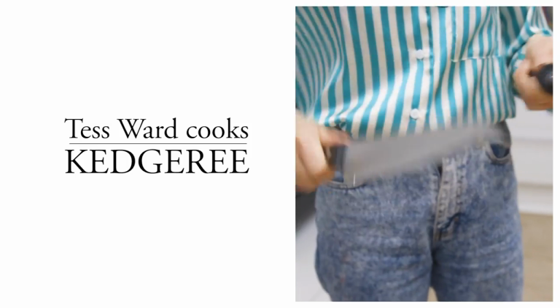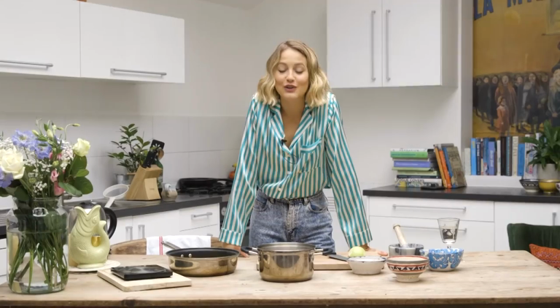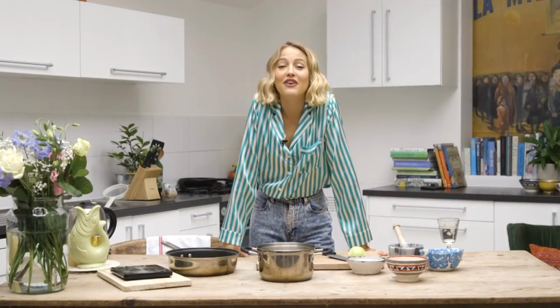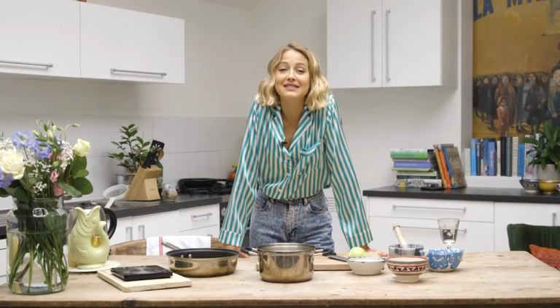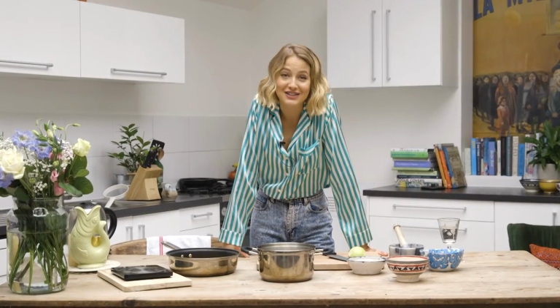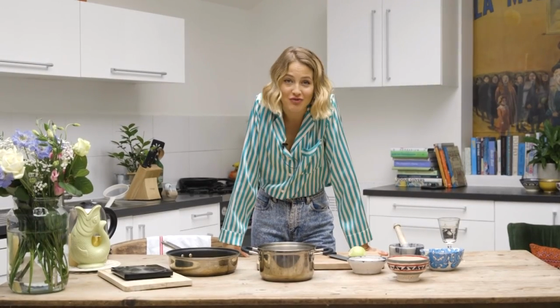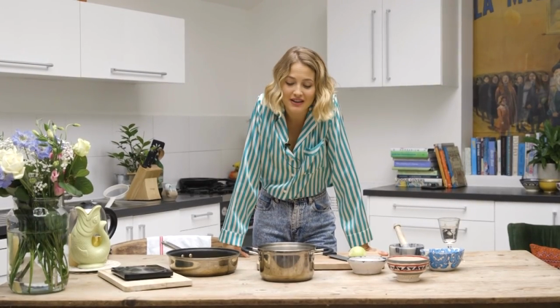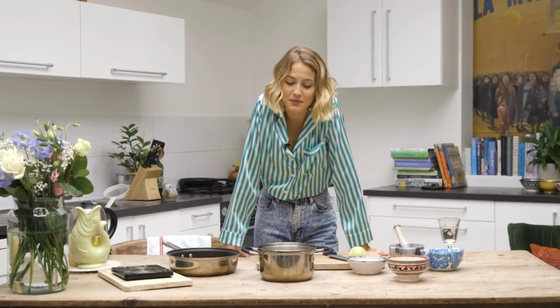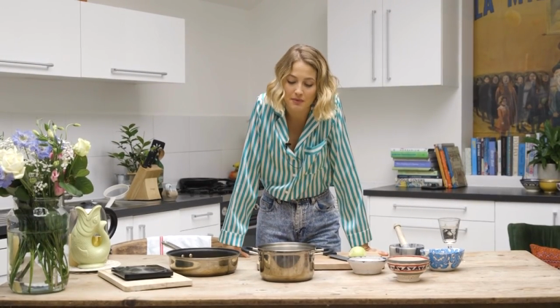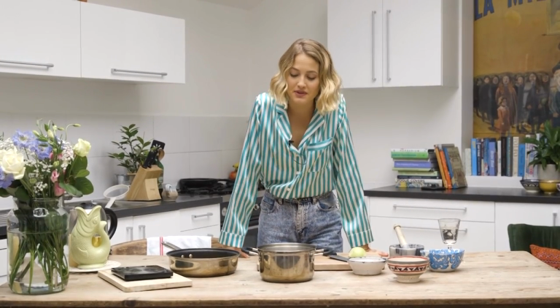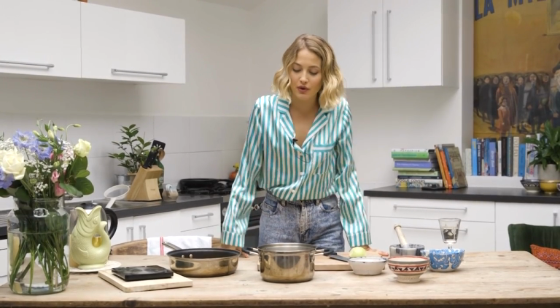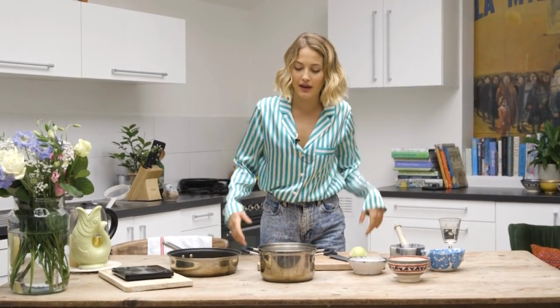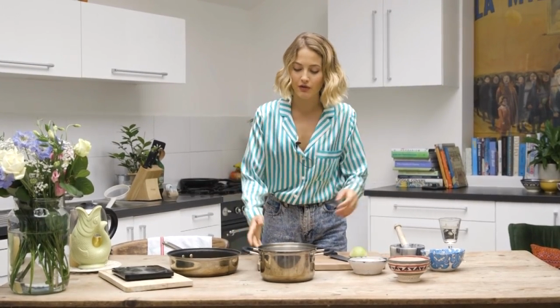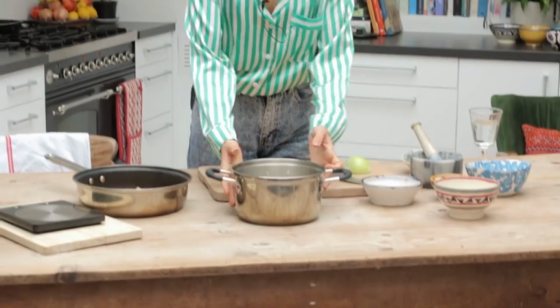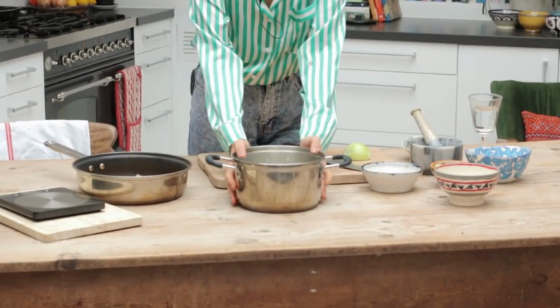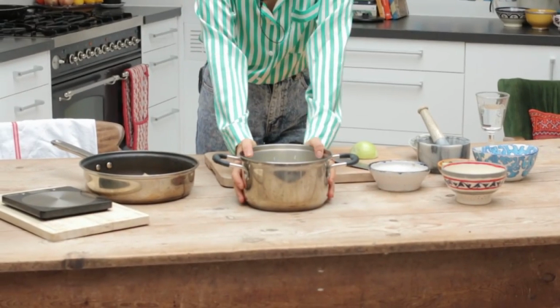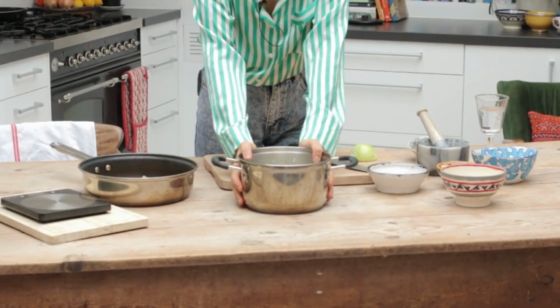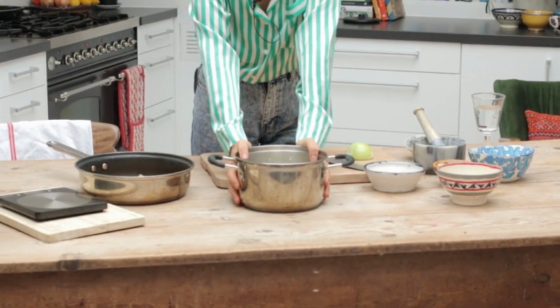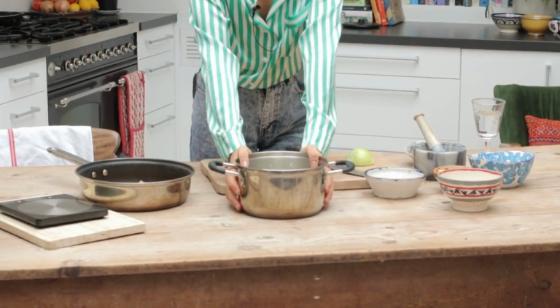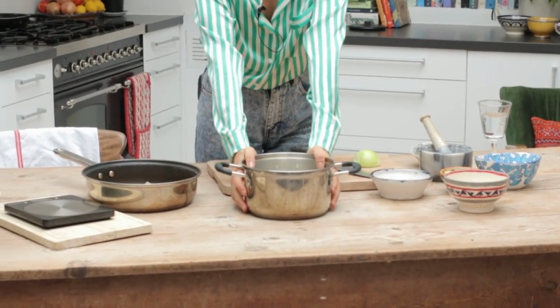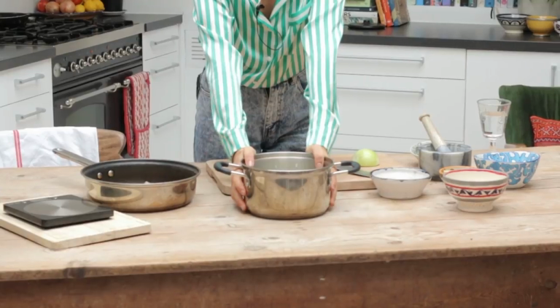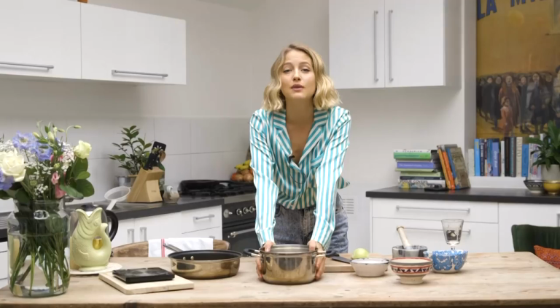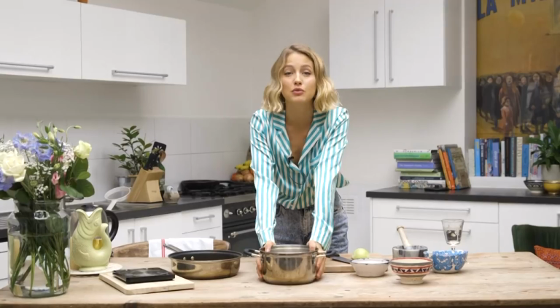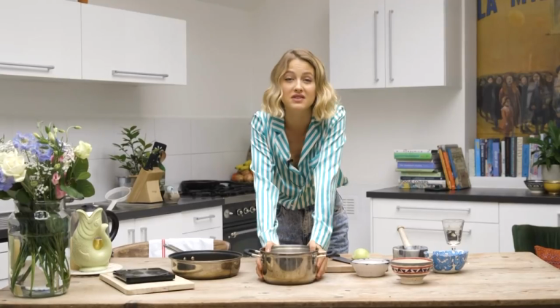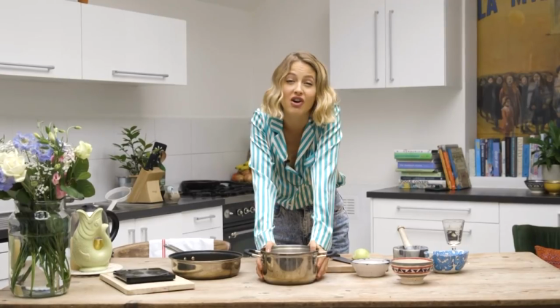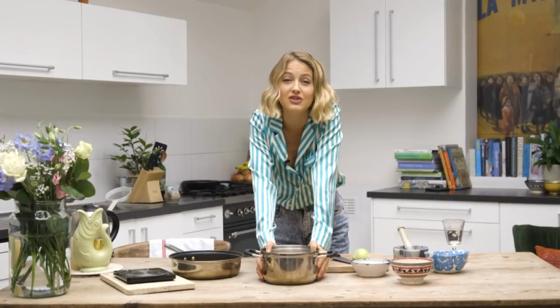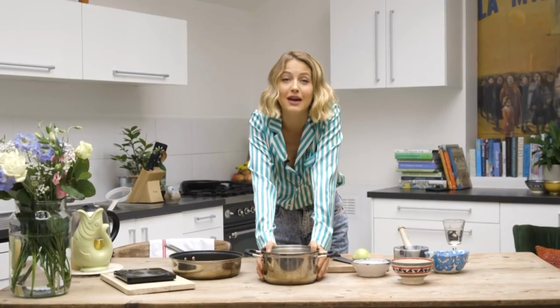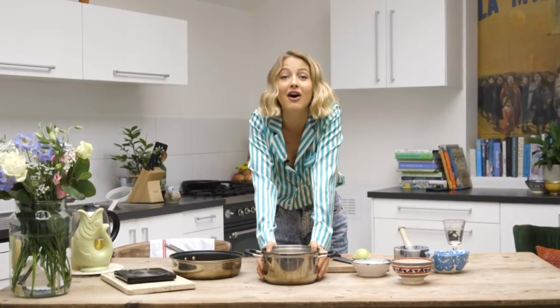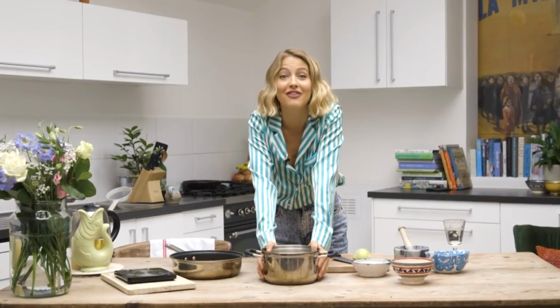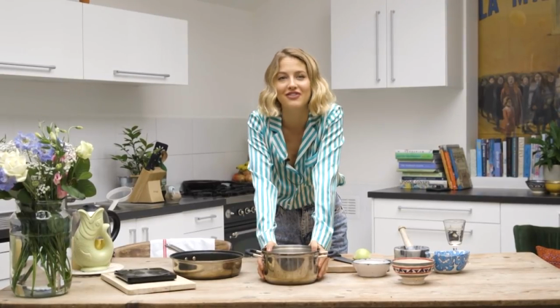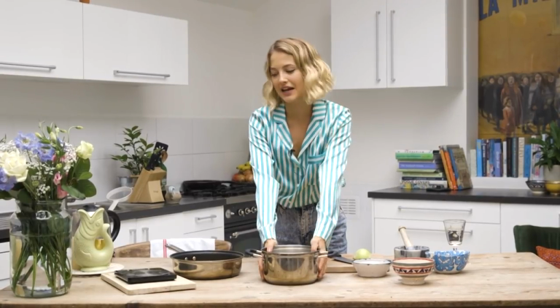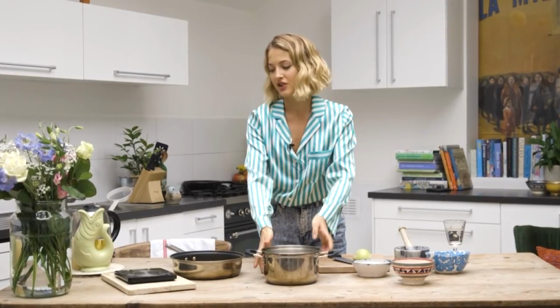So the first thing is the rice, which I've been soaking for about an hour. Soaking the rice helps remove the starch so you get a perfect fluffy texture.